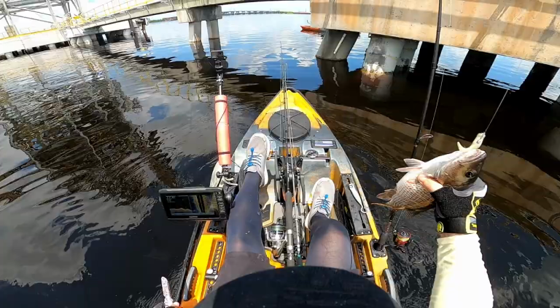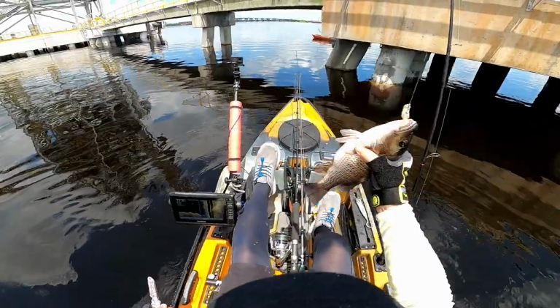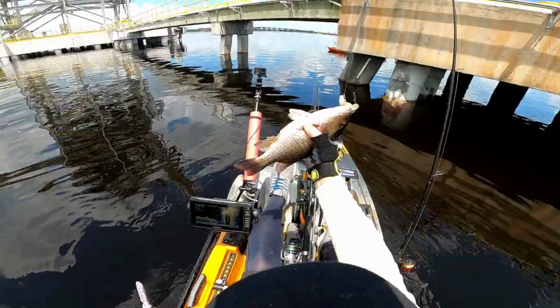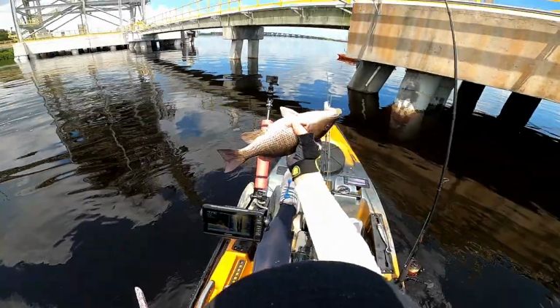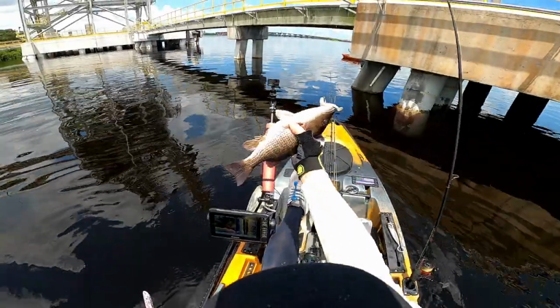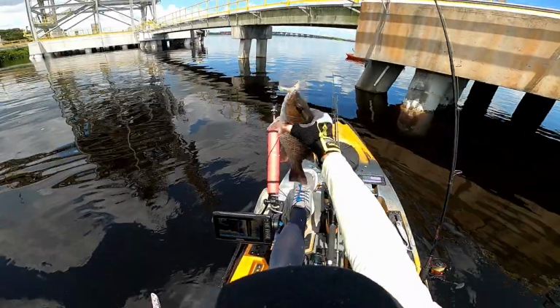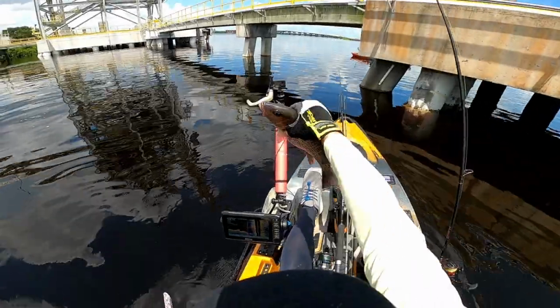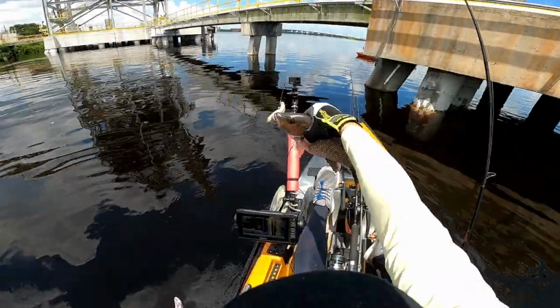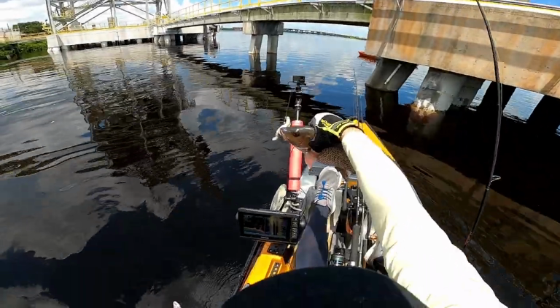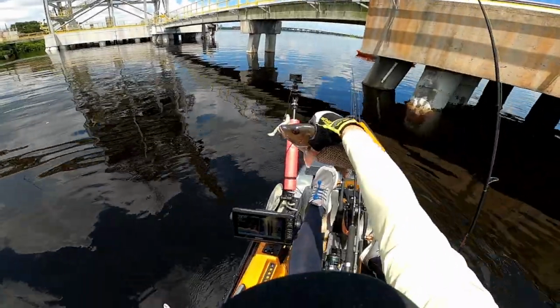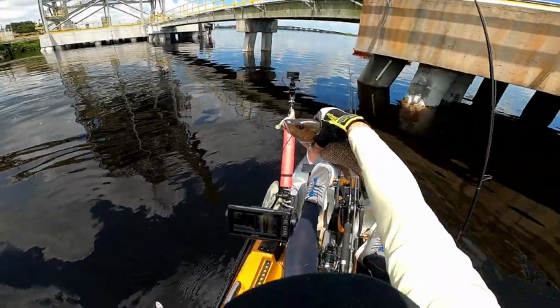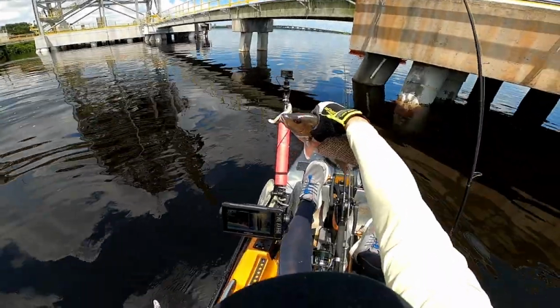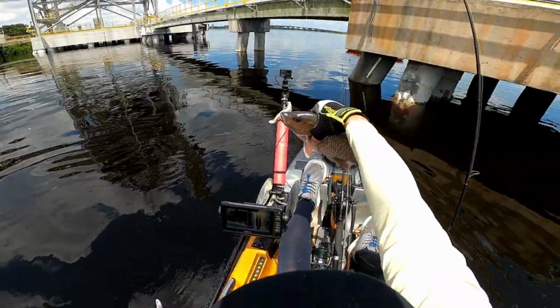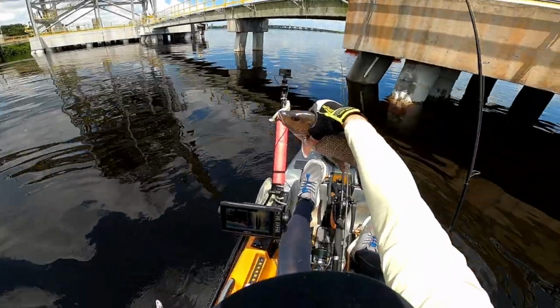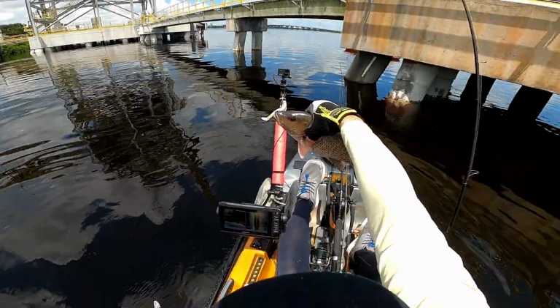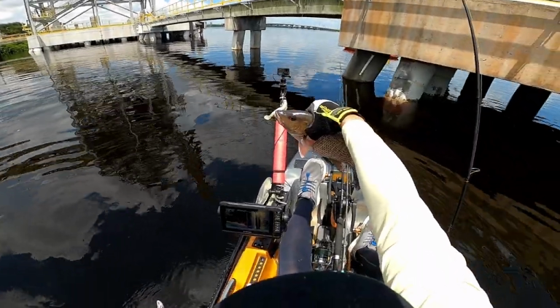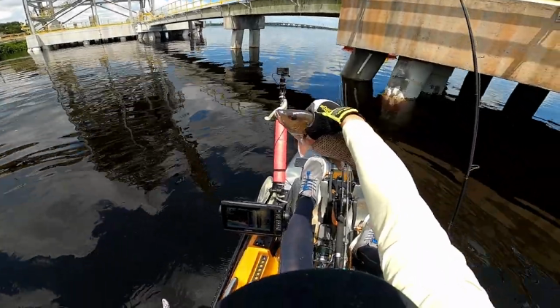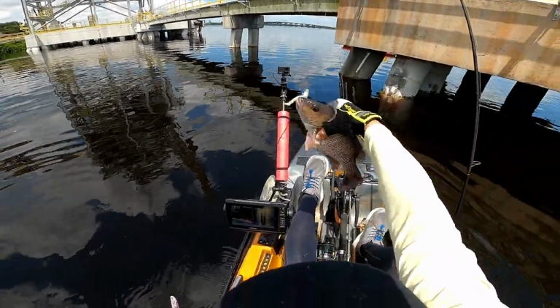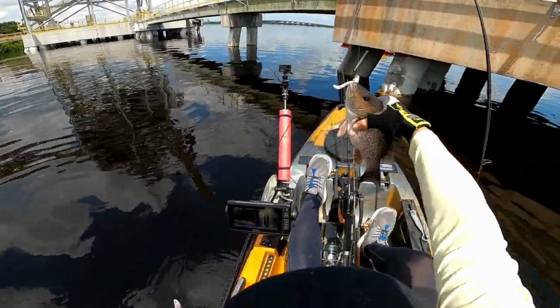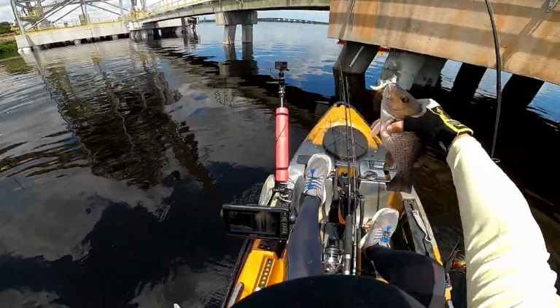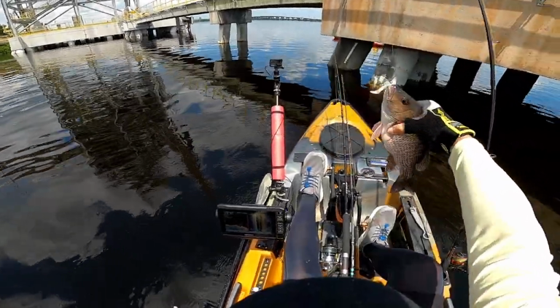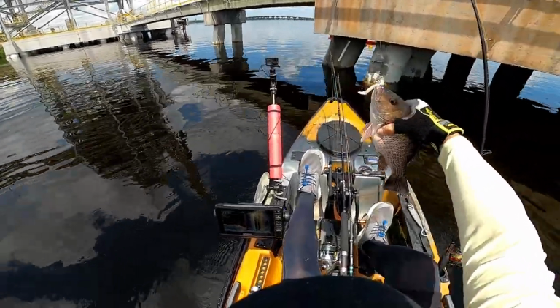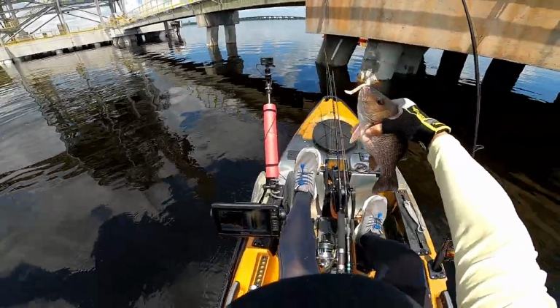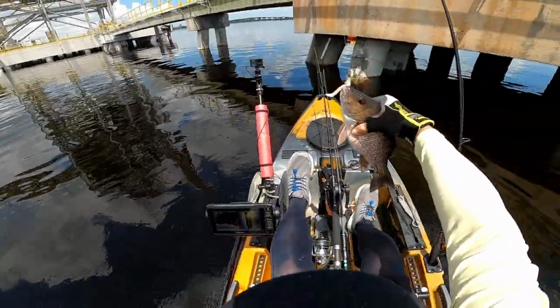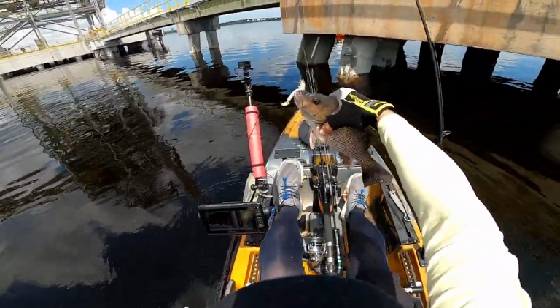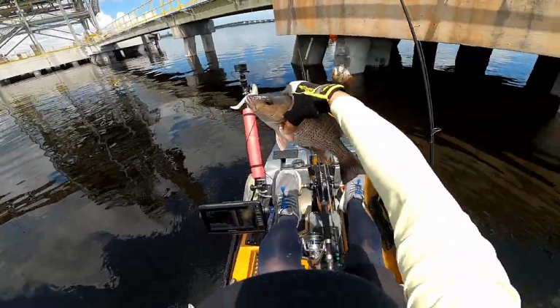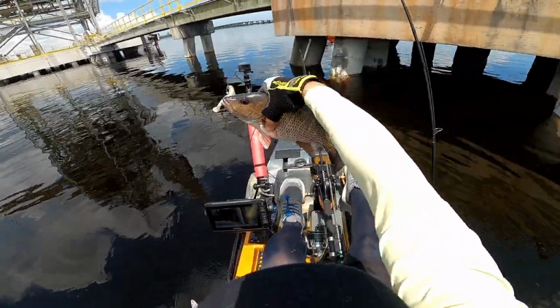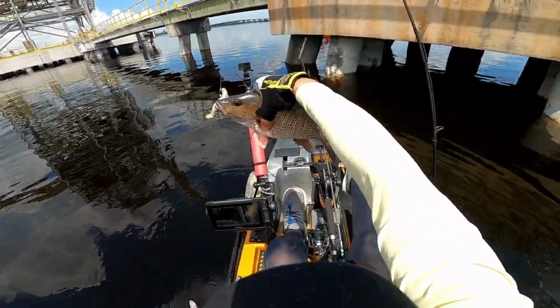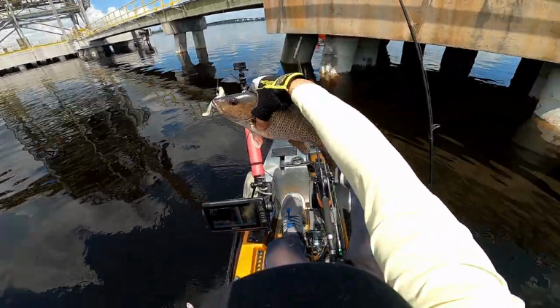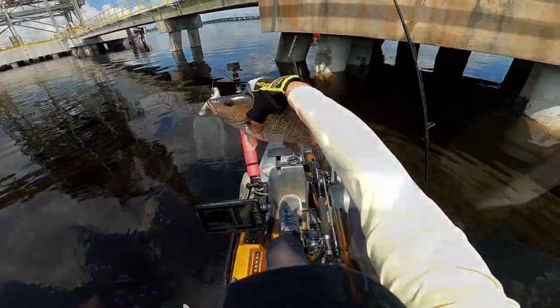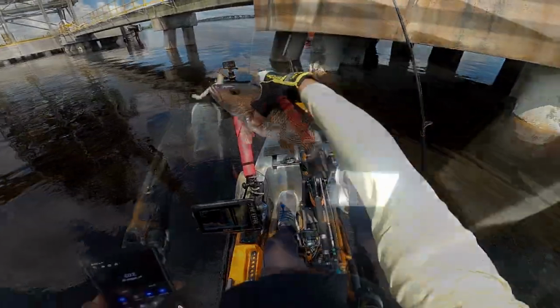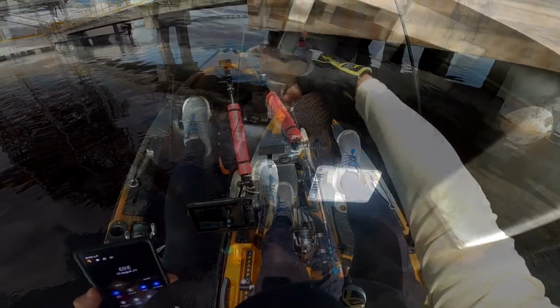Guys, we got another nice-size snapper — very nice size snapper here.